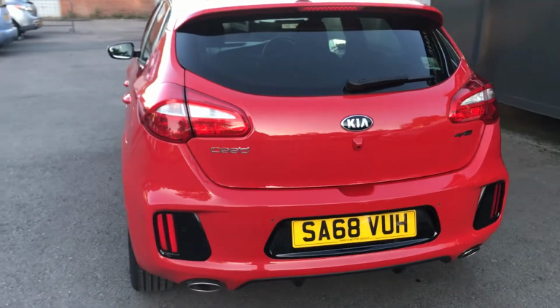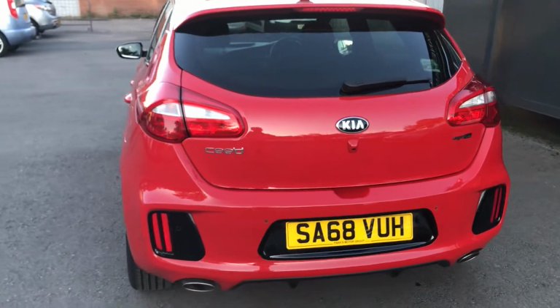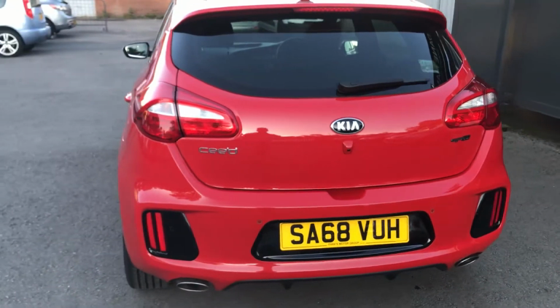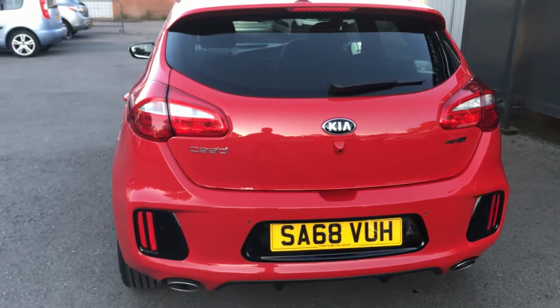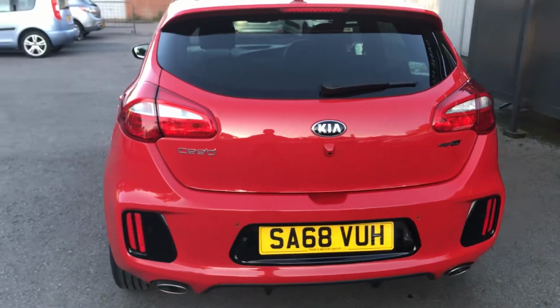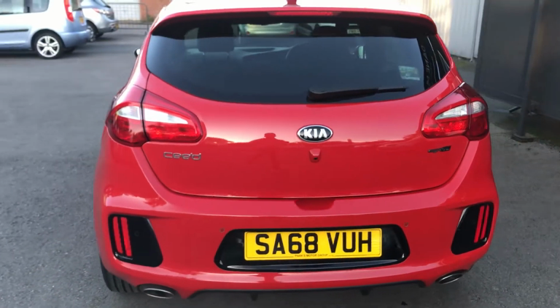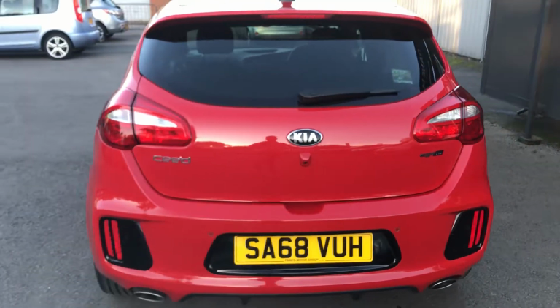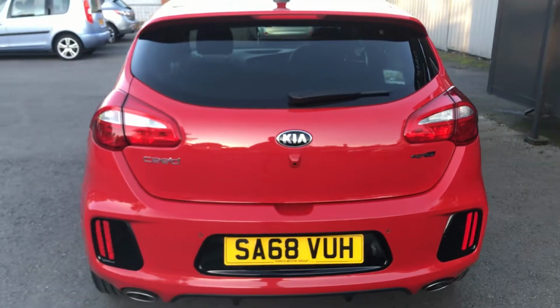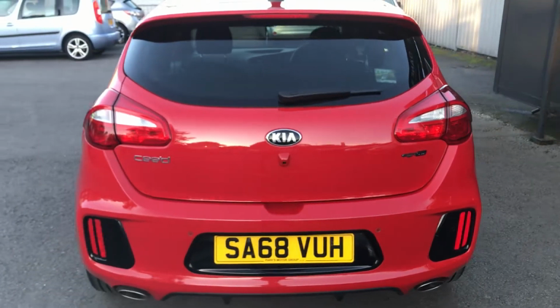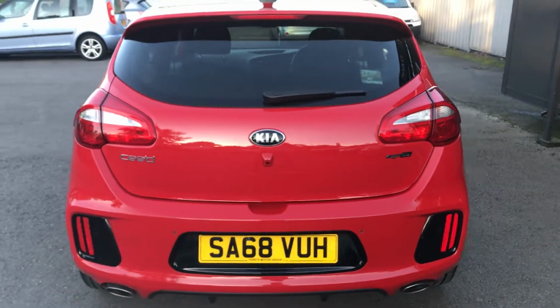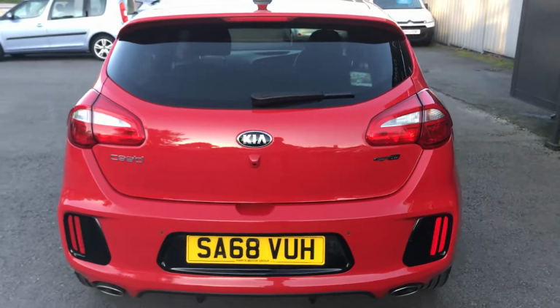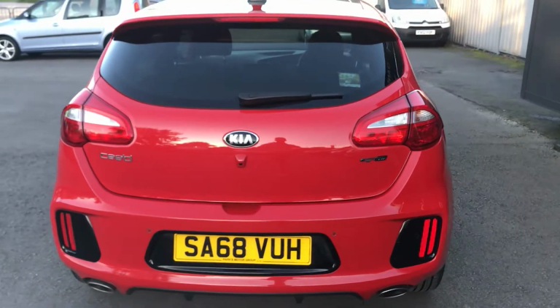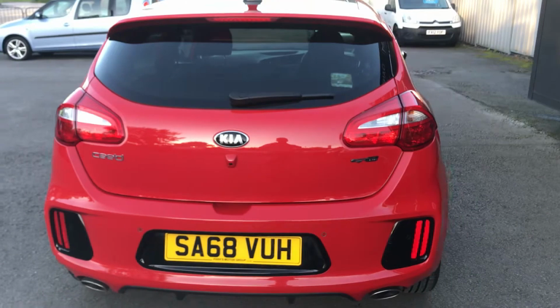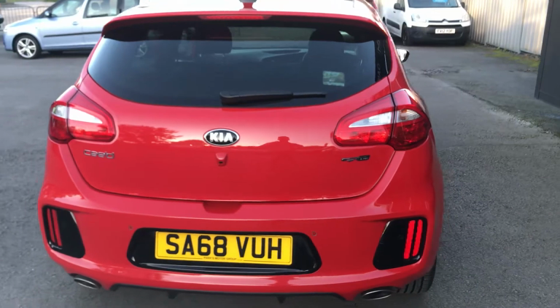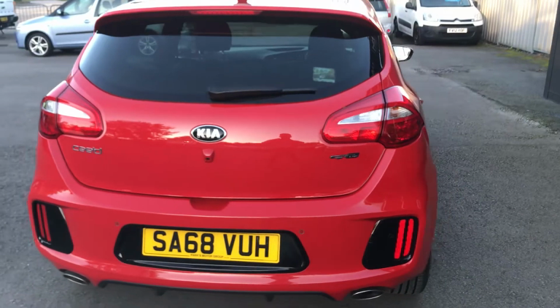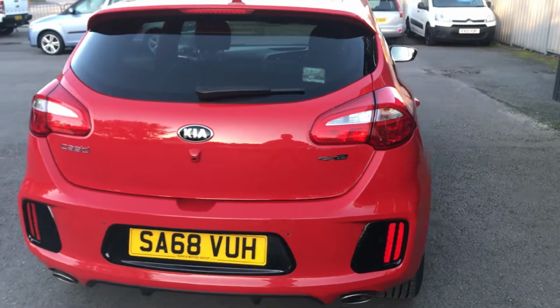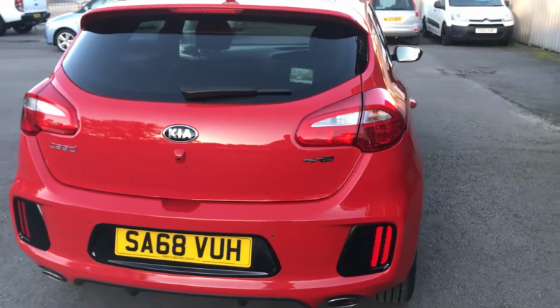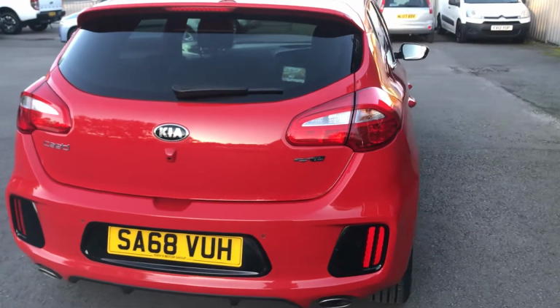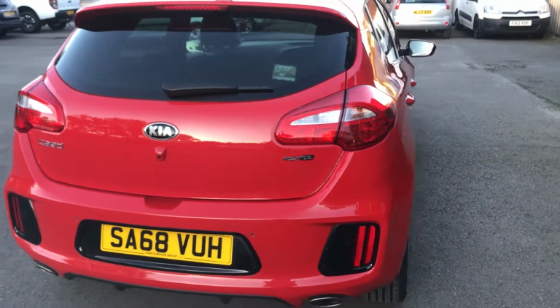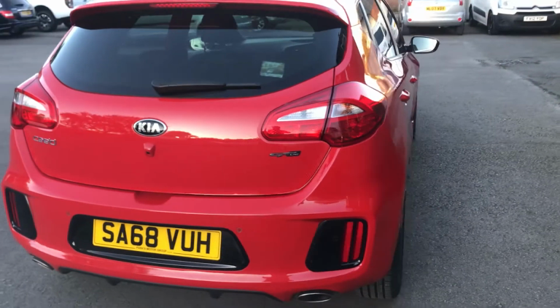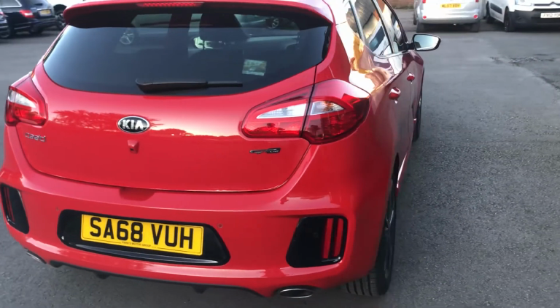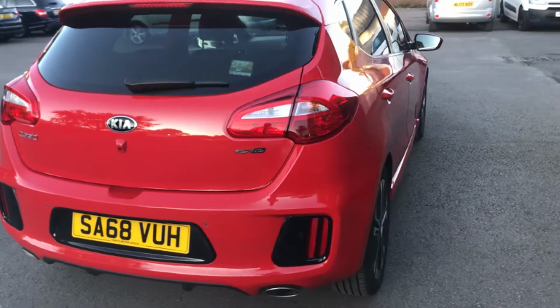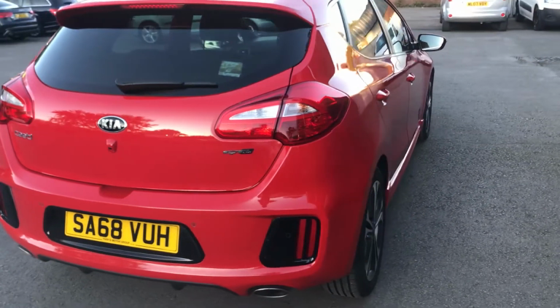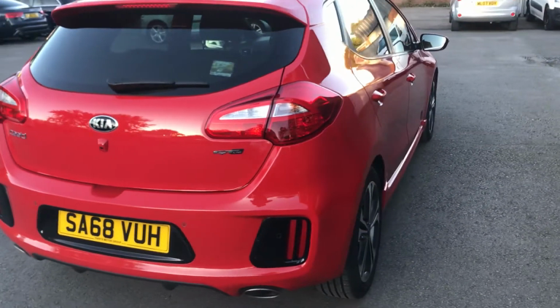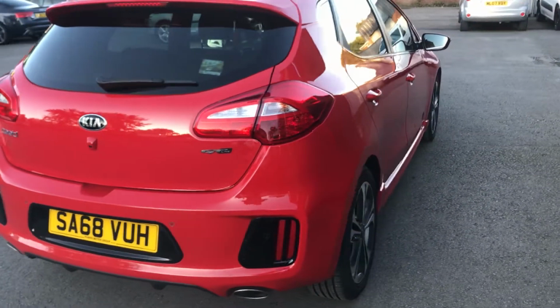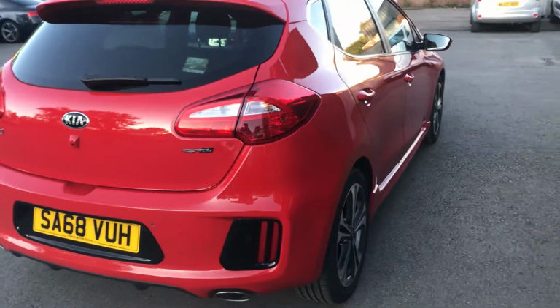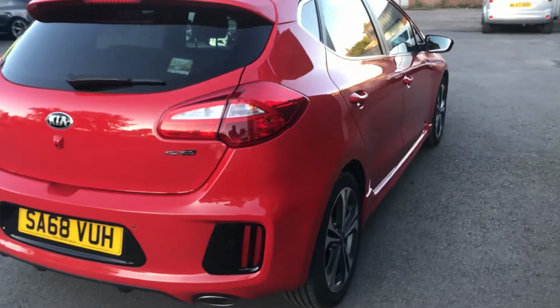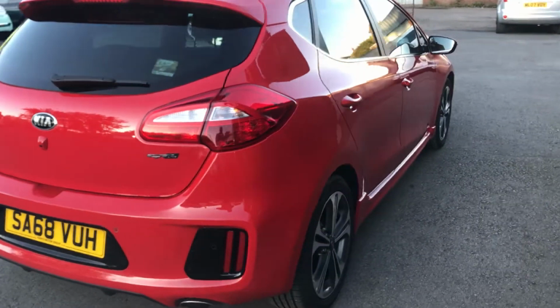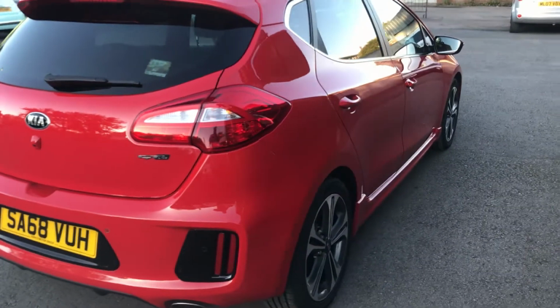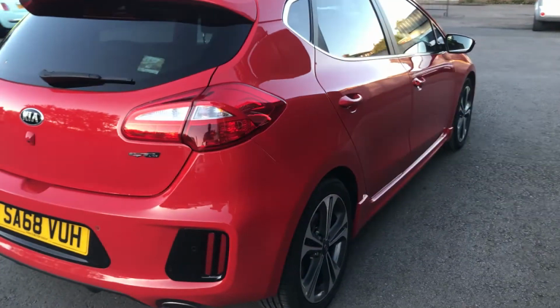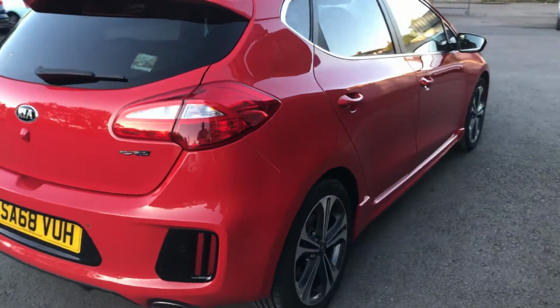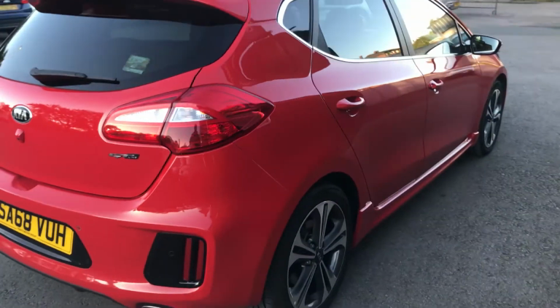Full specification is listed in the advert. It's a highly economical hatchback with only £20 a year road tax.